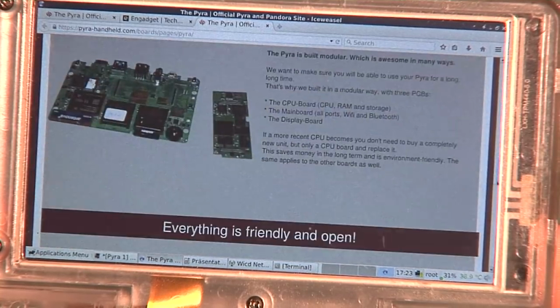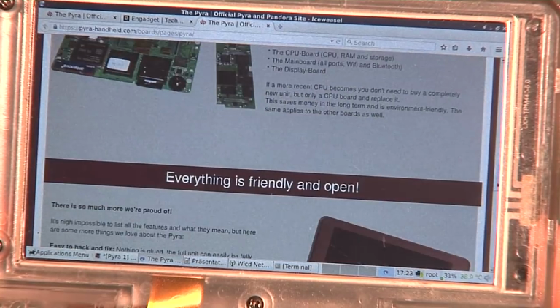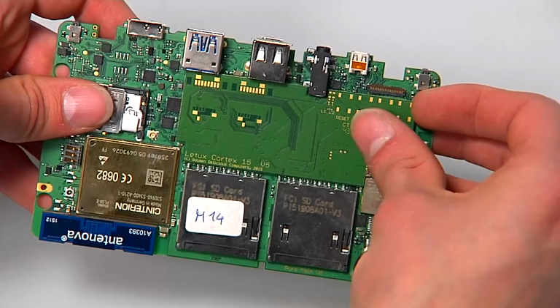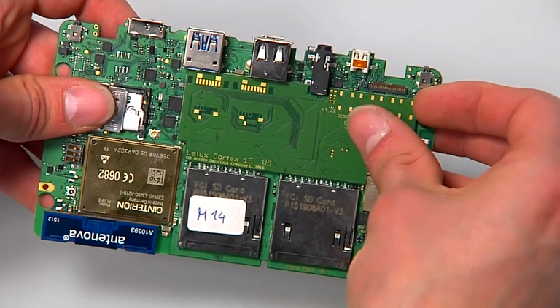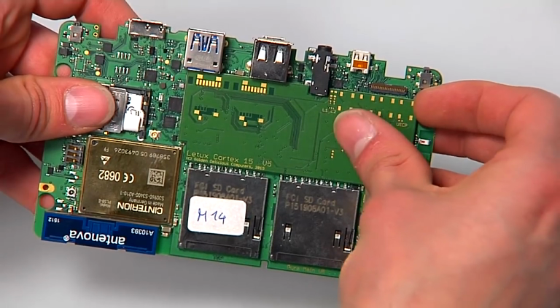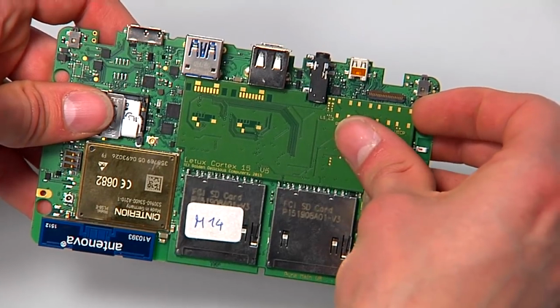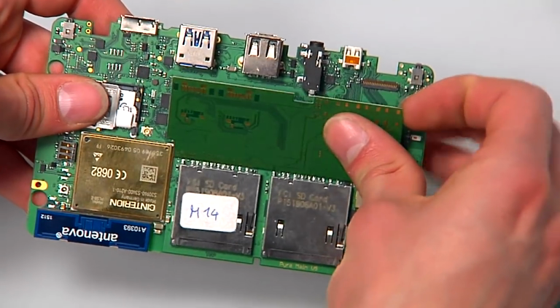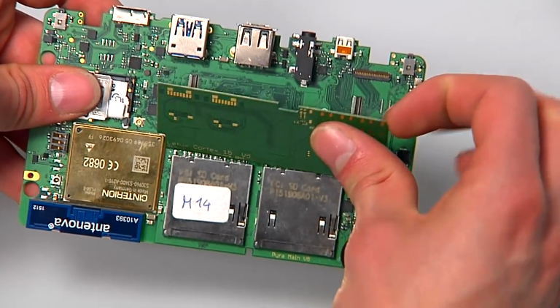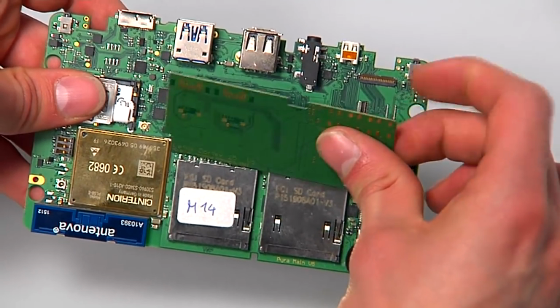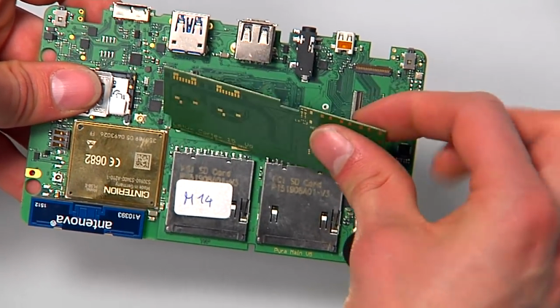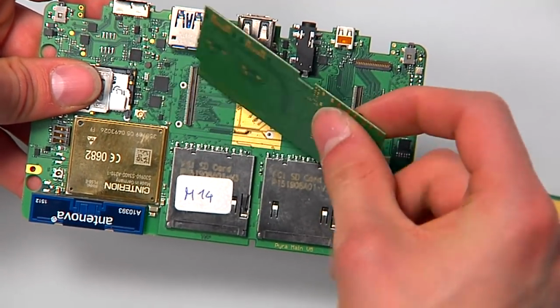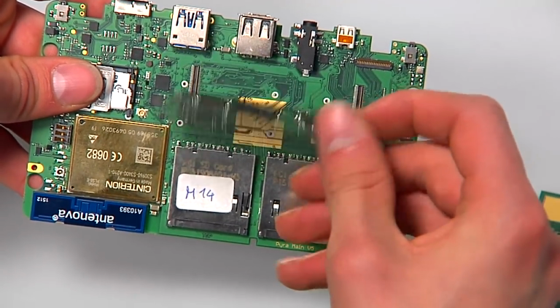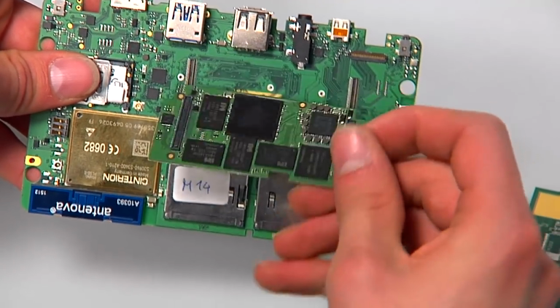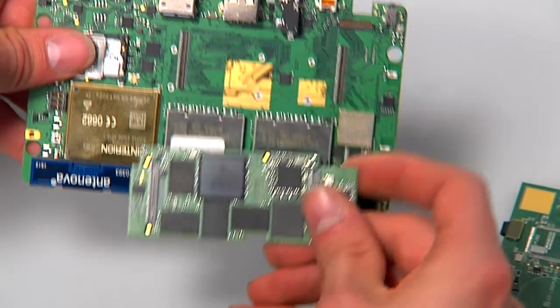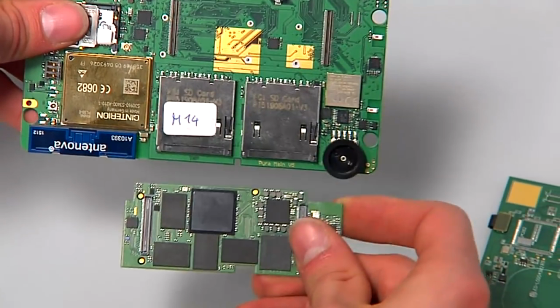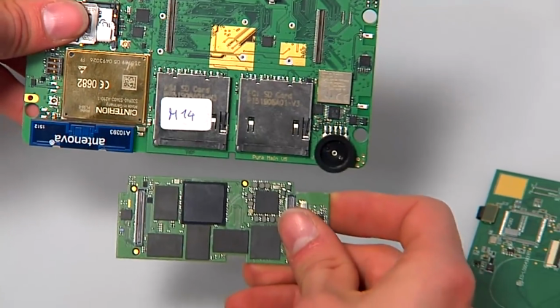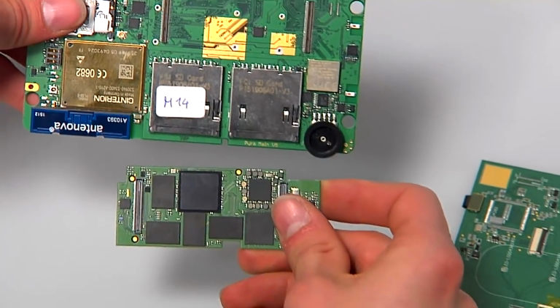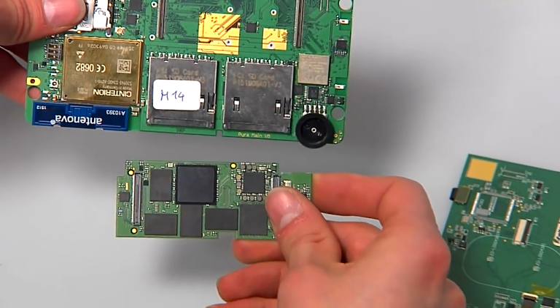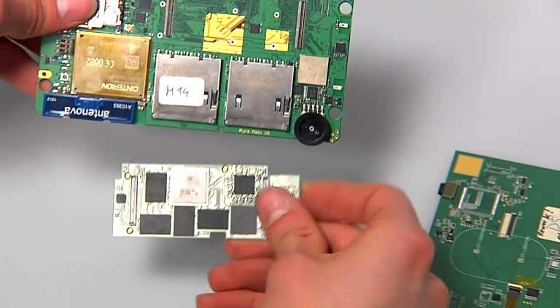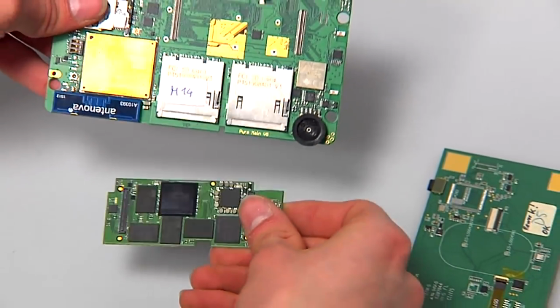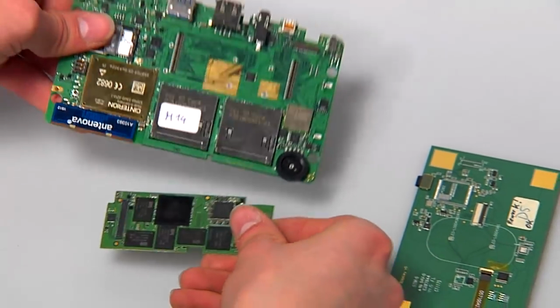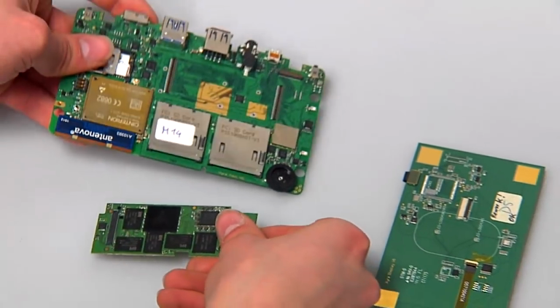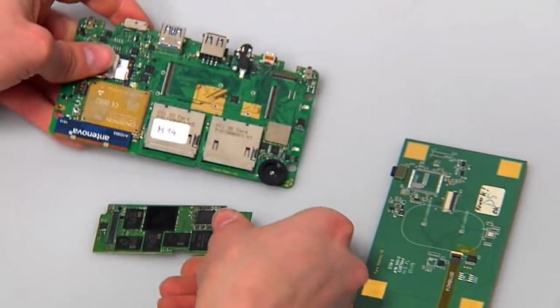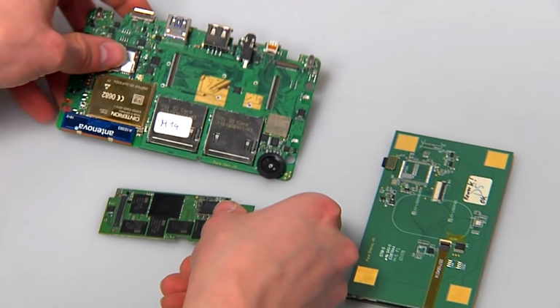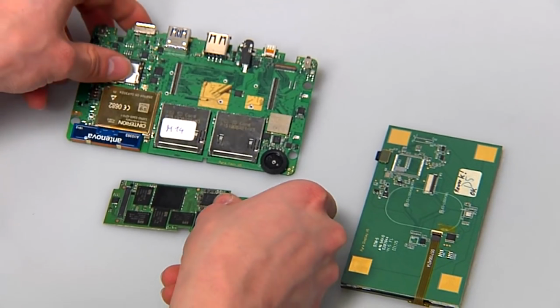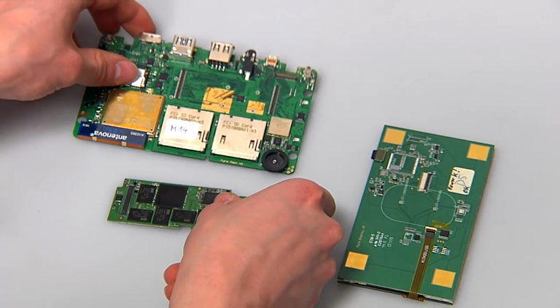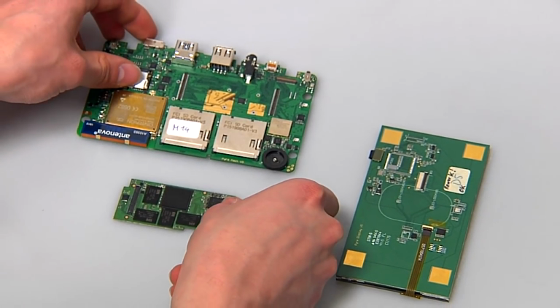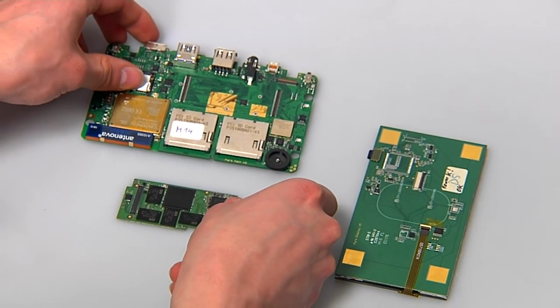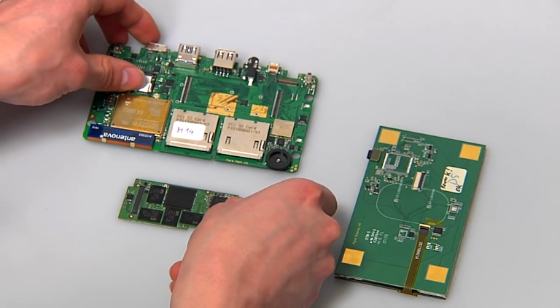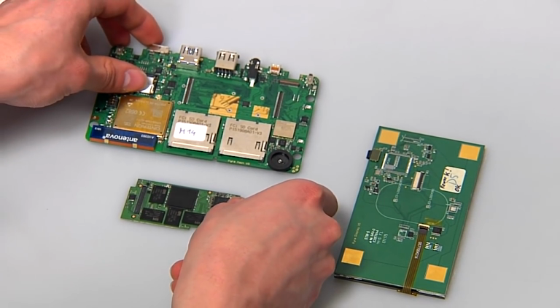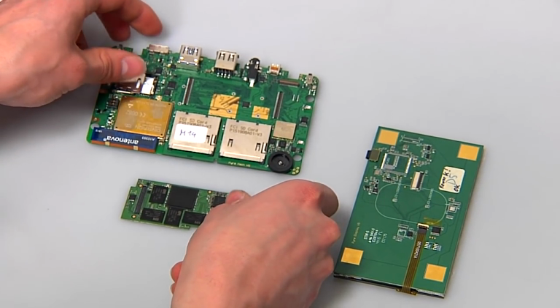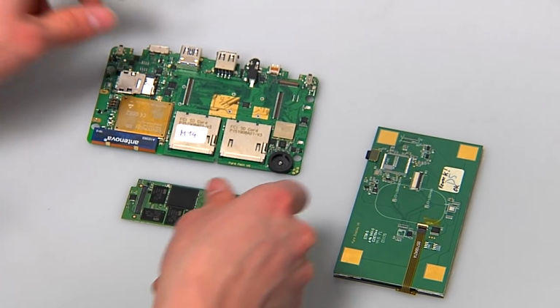The modular design with separate display, CPU and motherboard makes the Pyro a long-term companion.